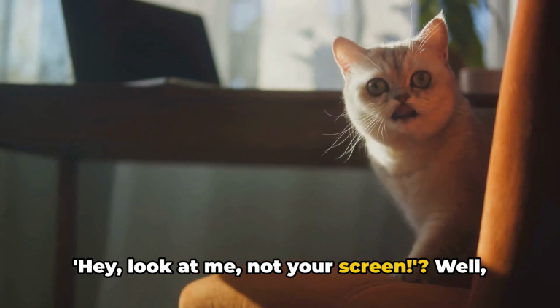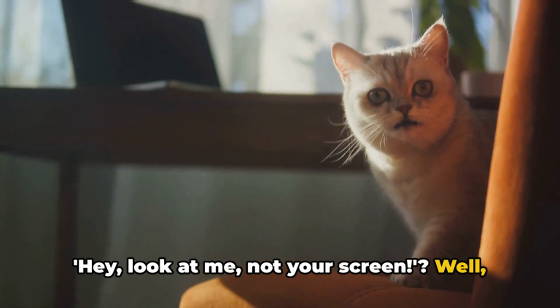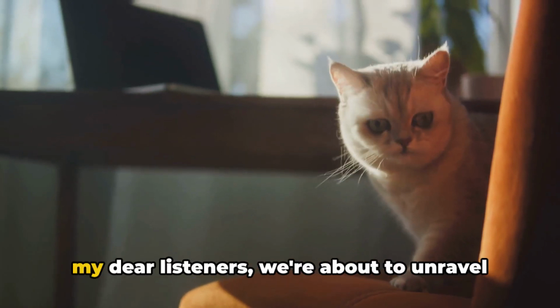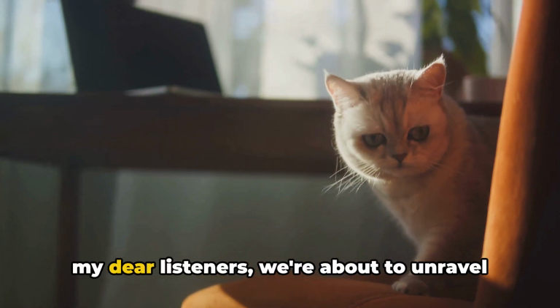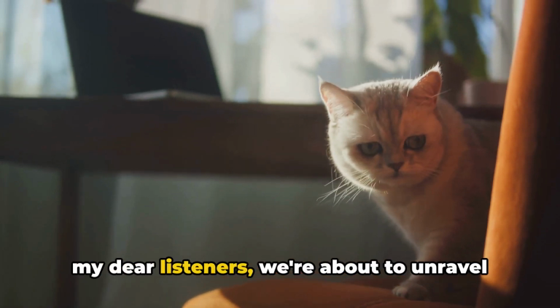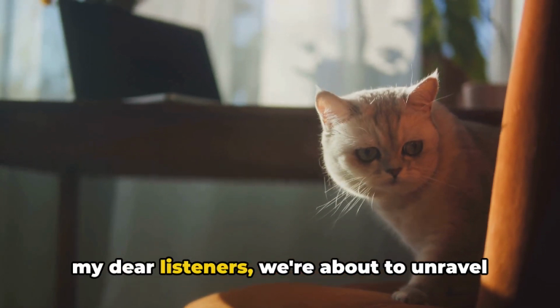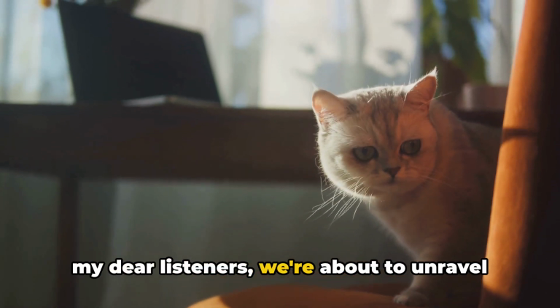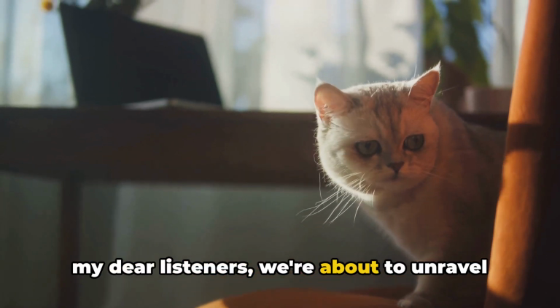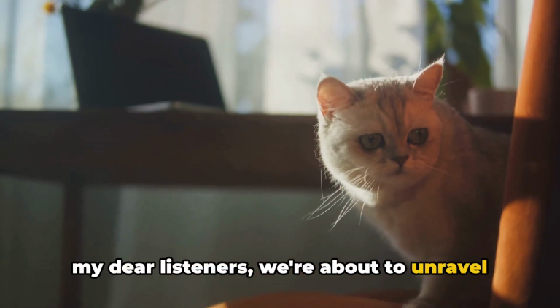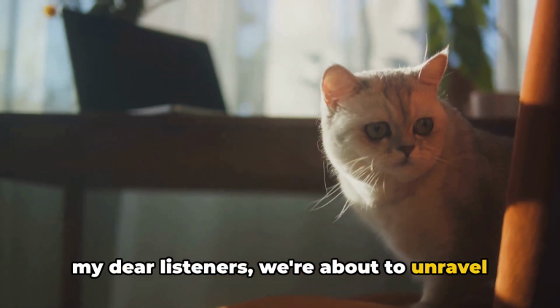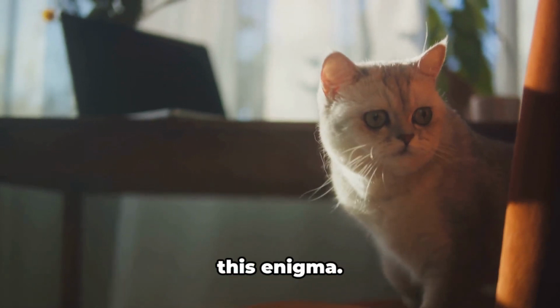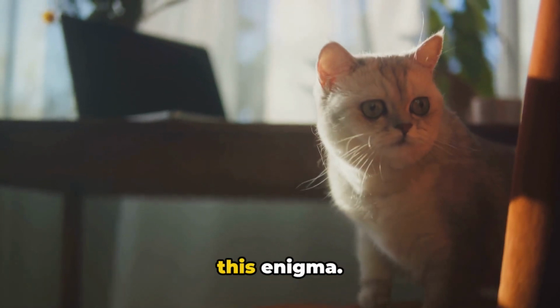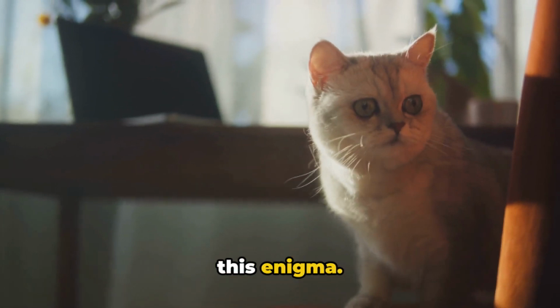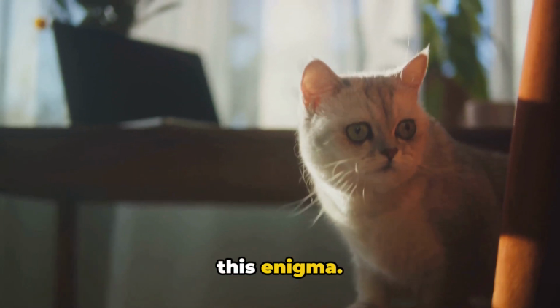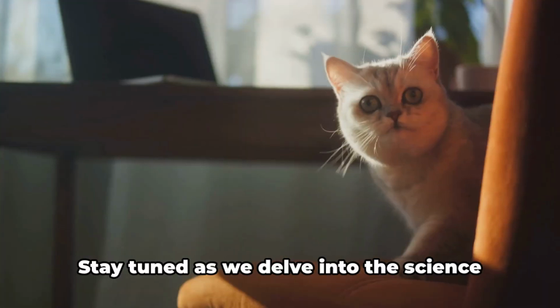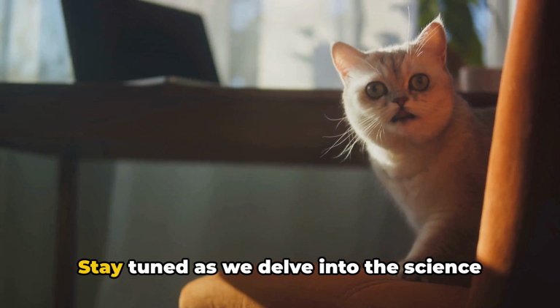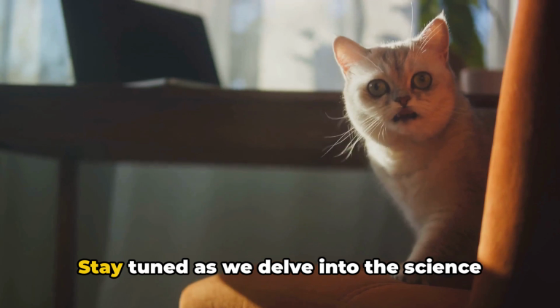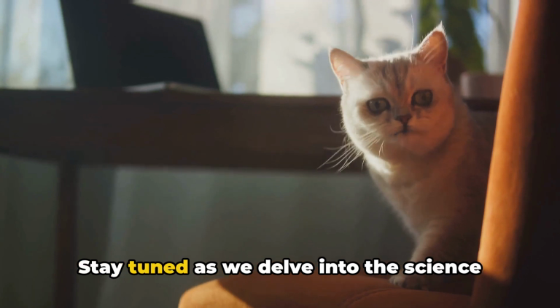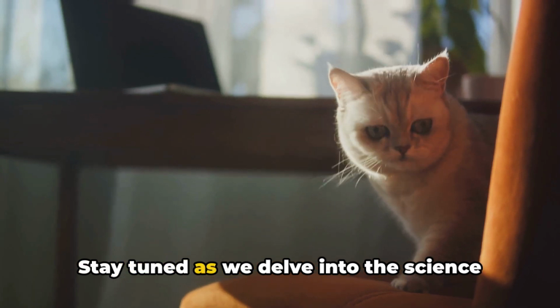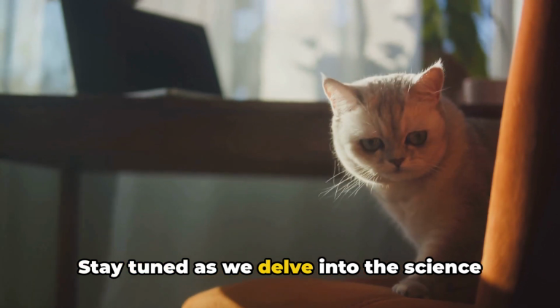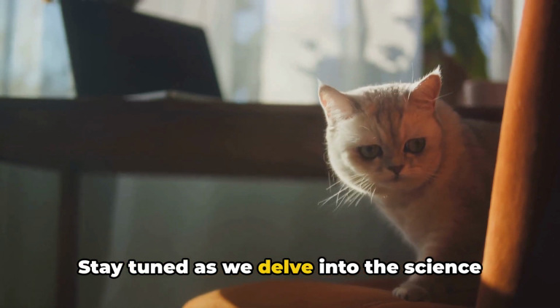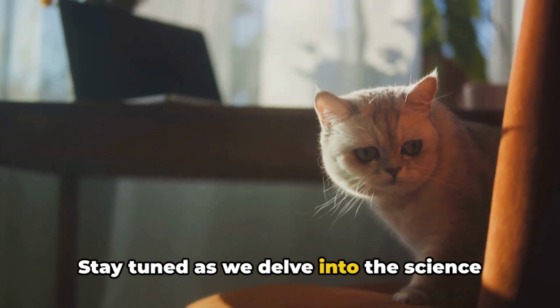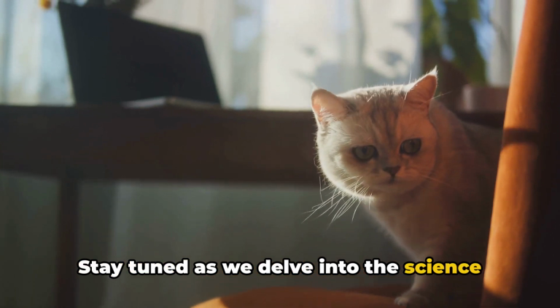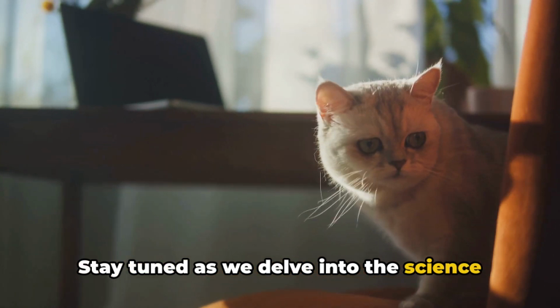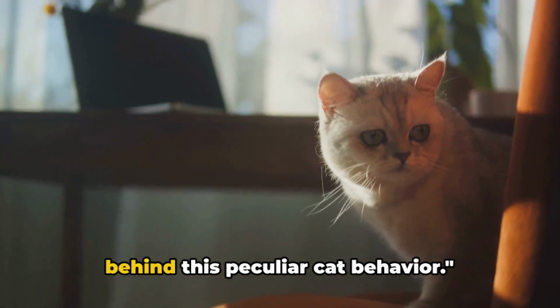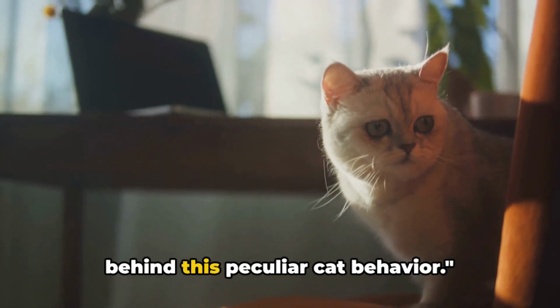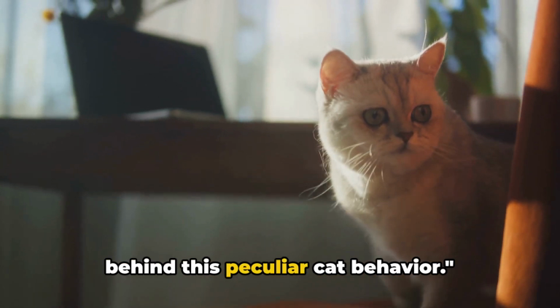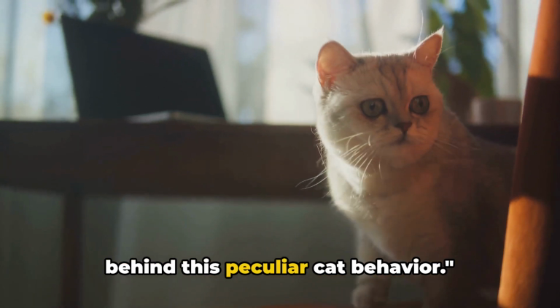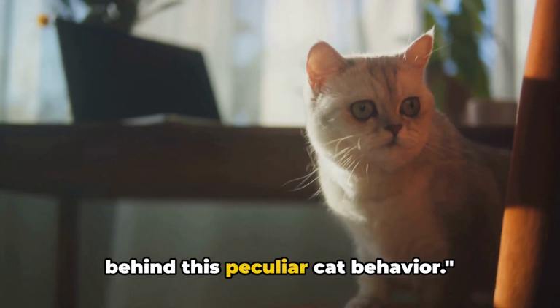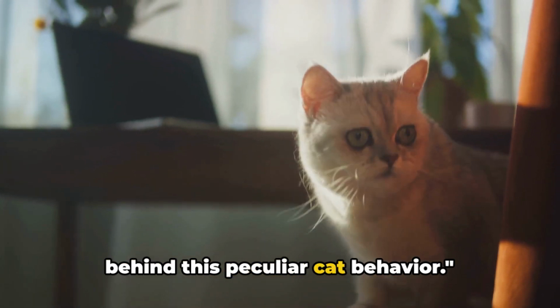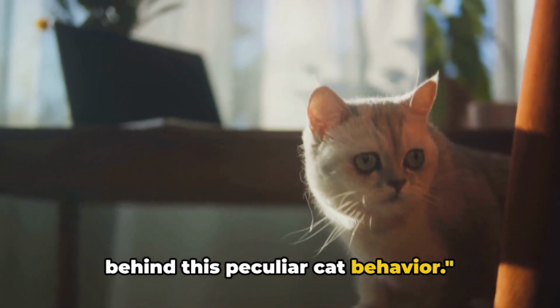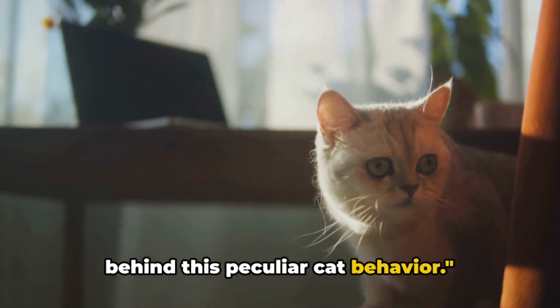Well, my dear listeners, we're about to unravel this enigma. Stay tuned as we delve into the science behind this peculiar cat behavior.